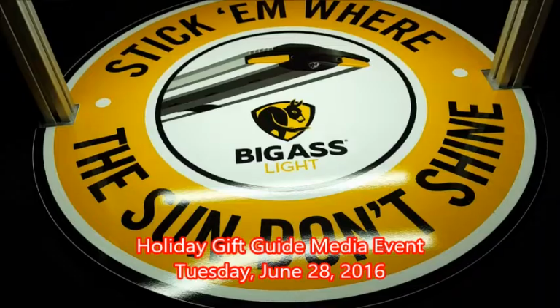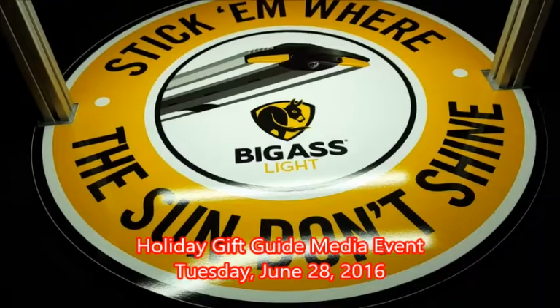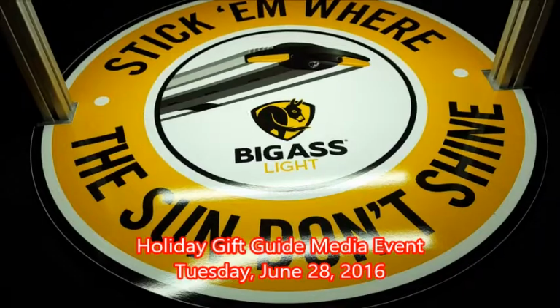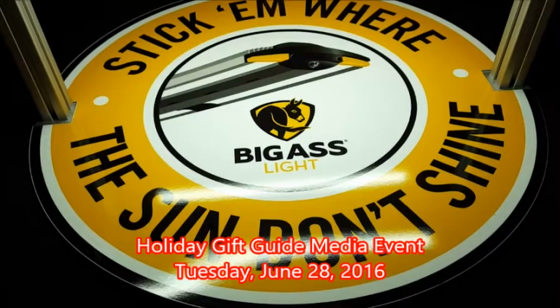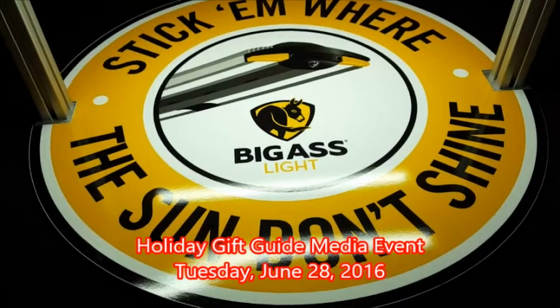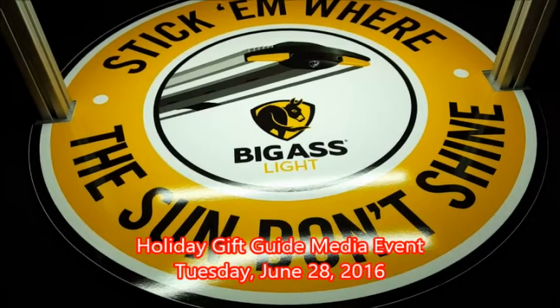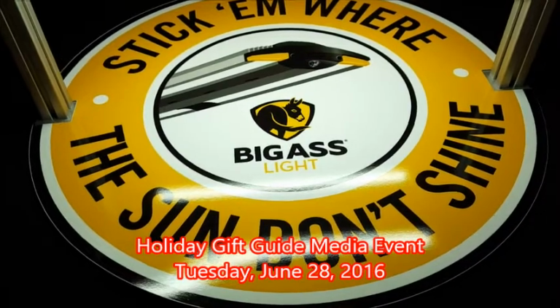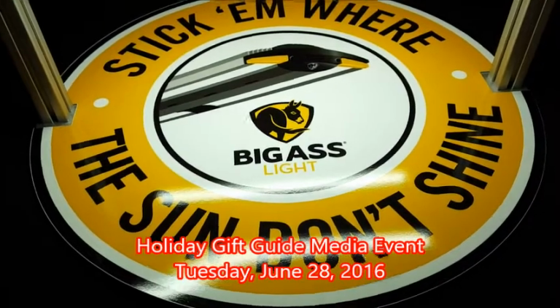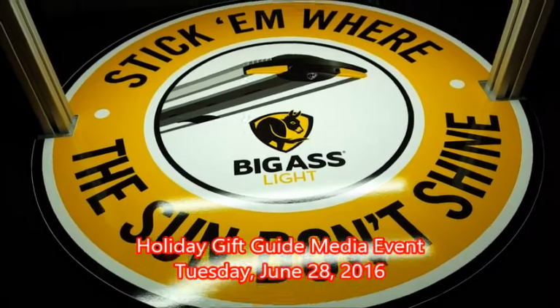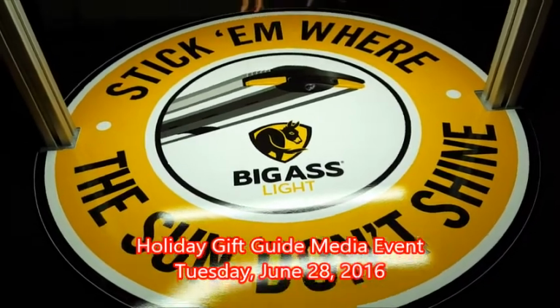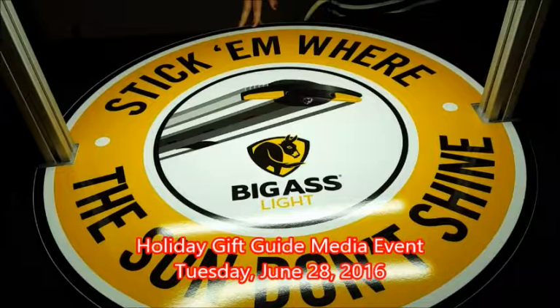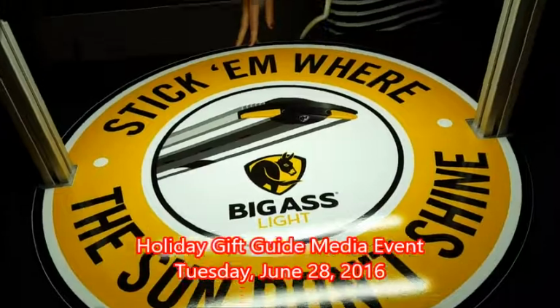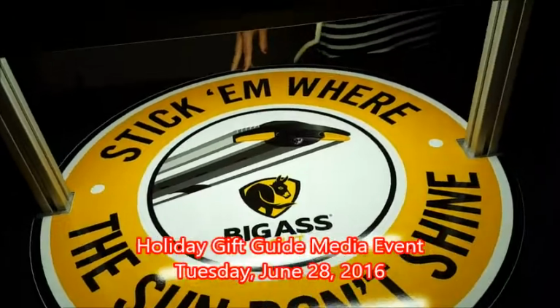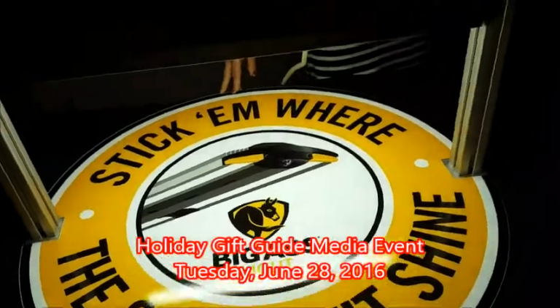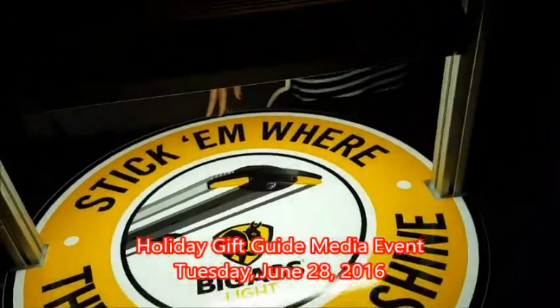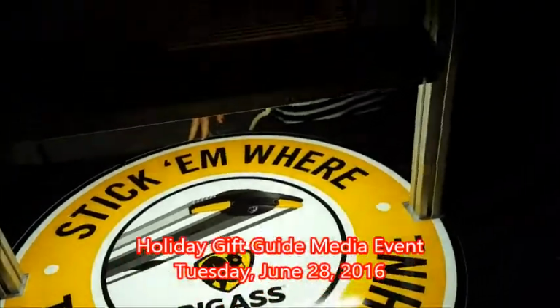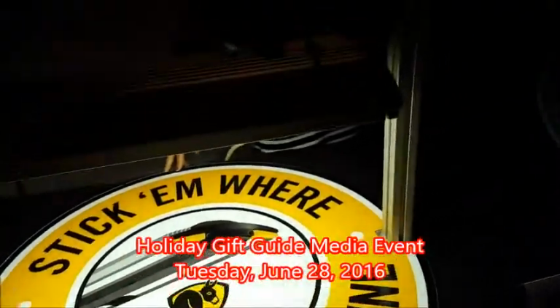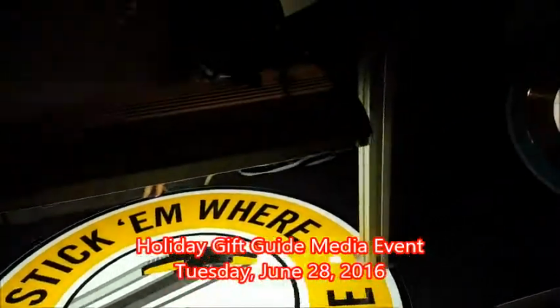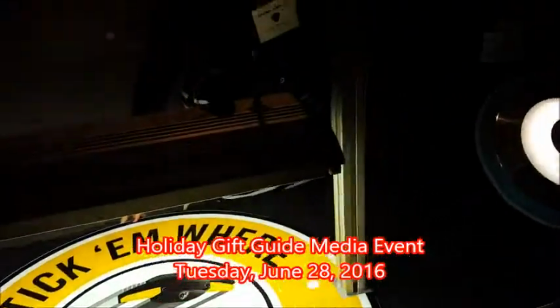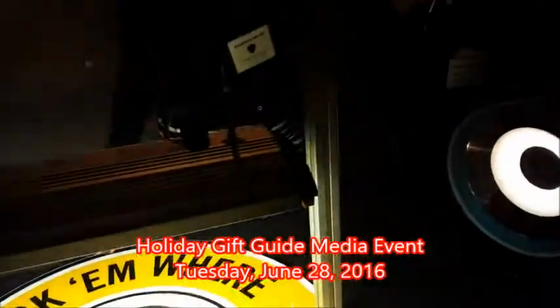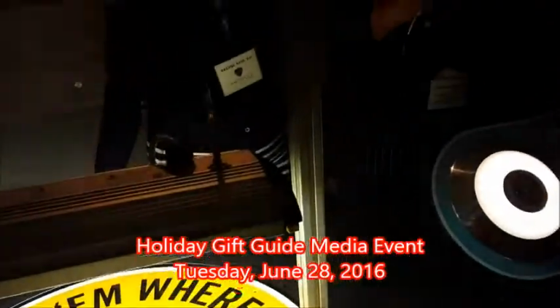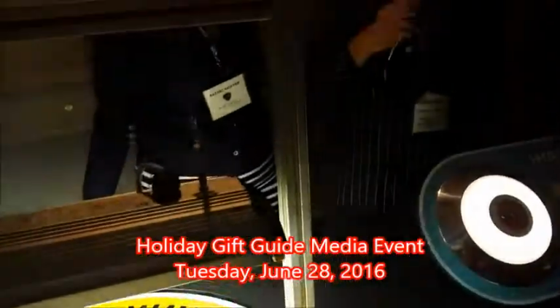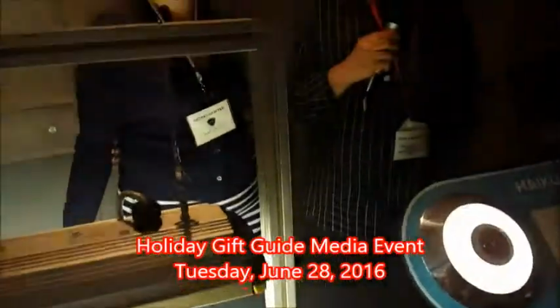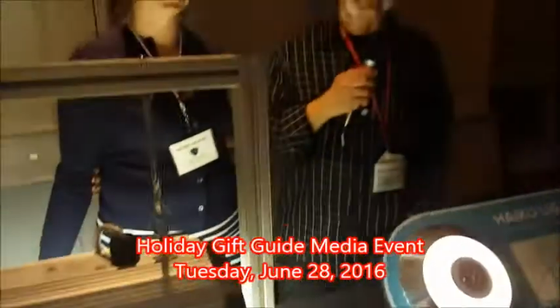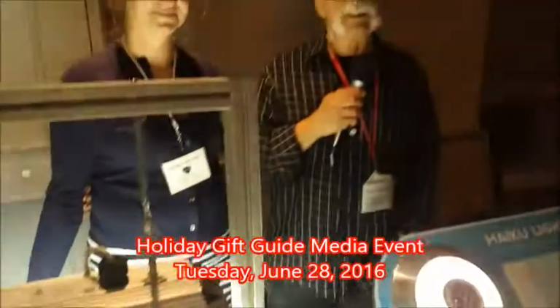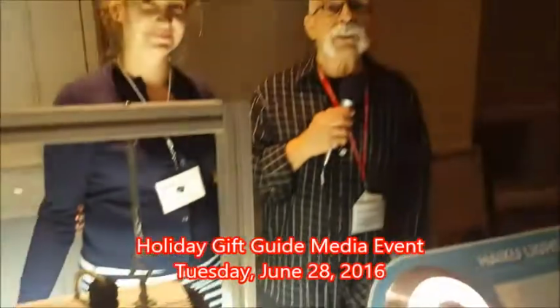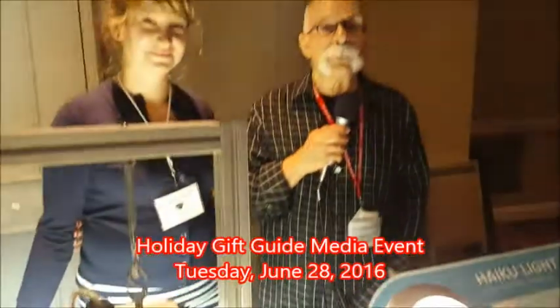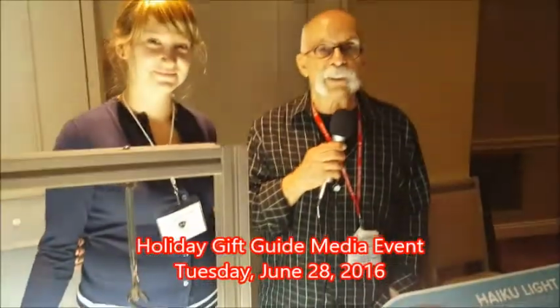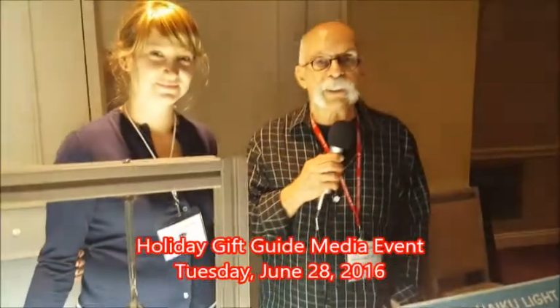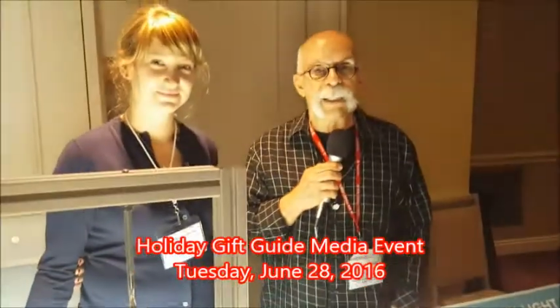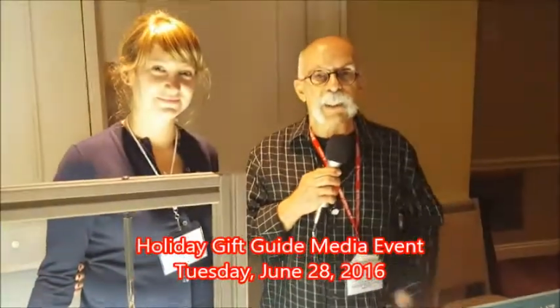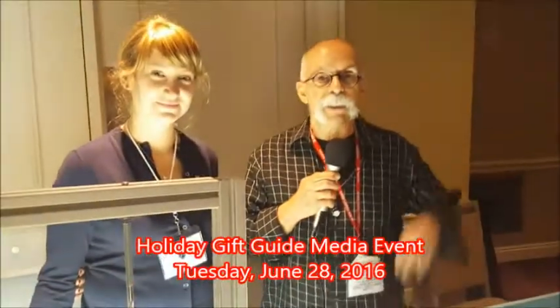I'm Dick DiBartolo, Mads Madness Writer and the Gizwiz One Take Theater here at Gizwiz.tv.